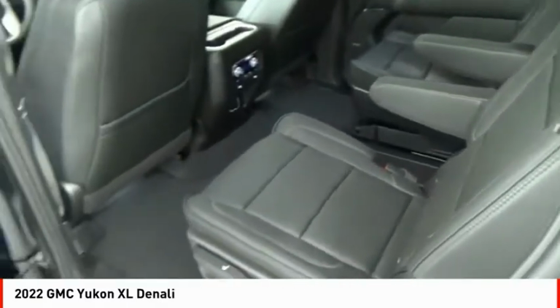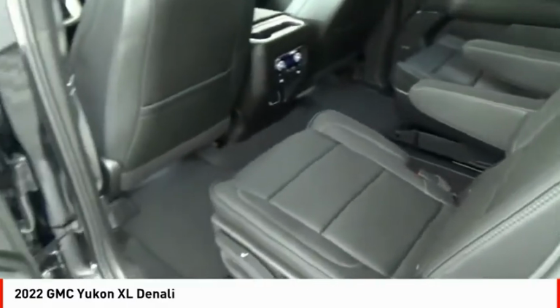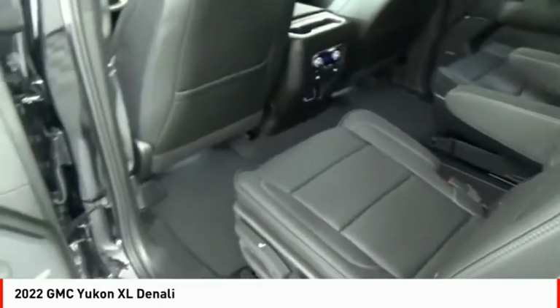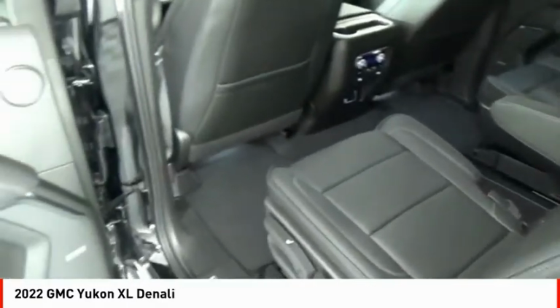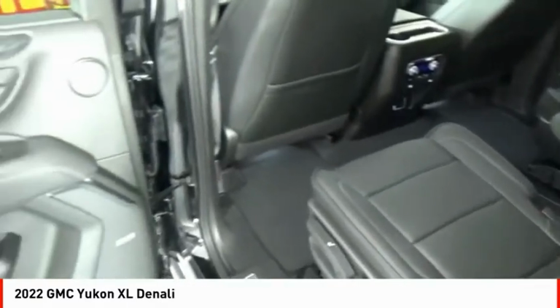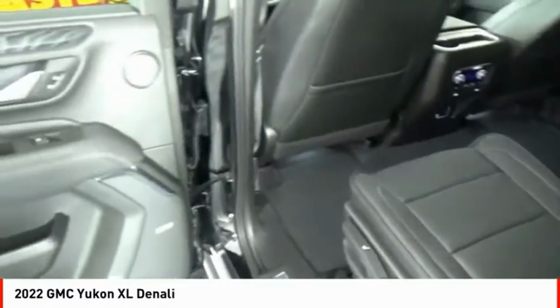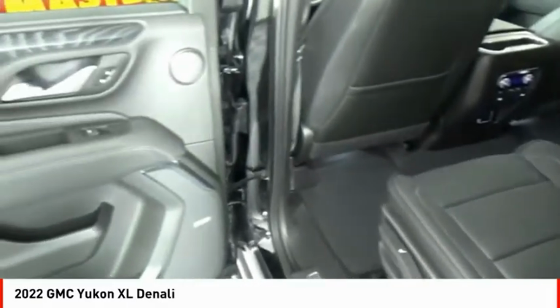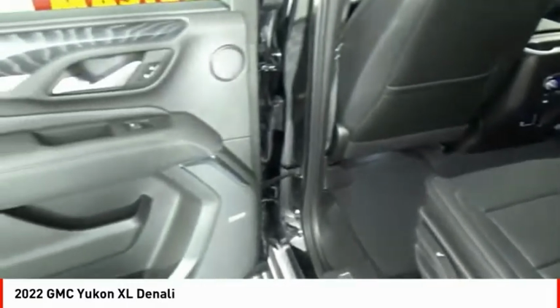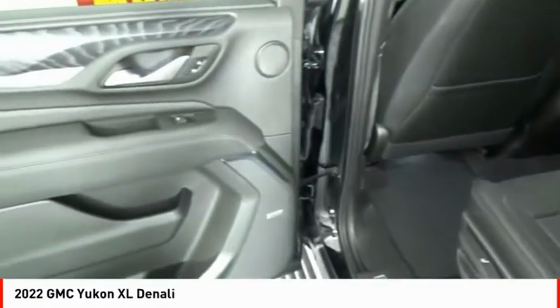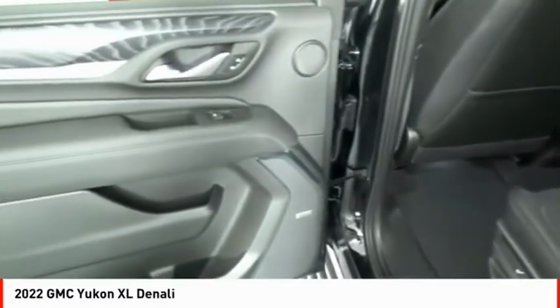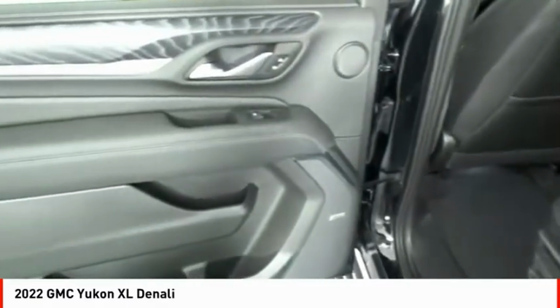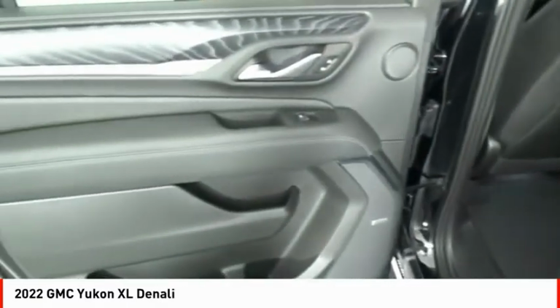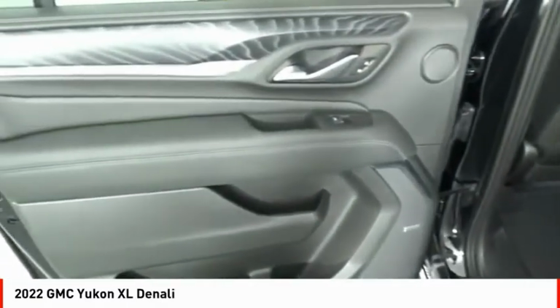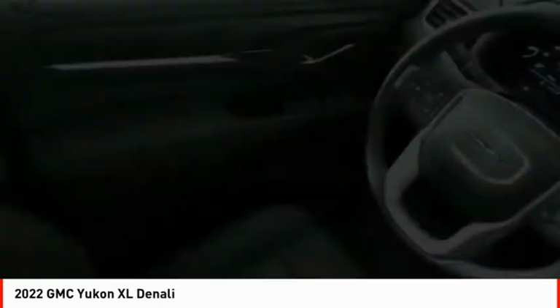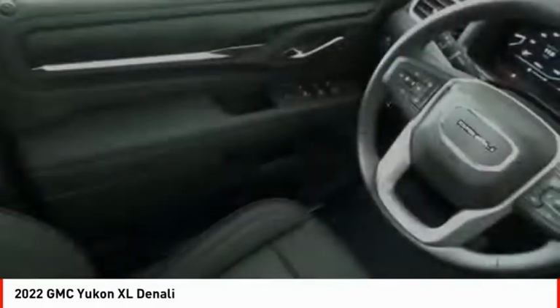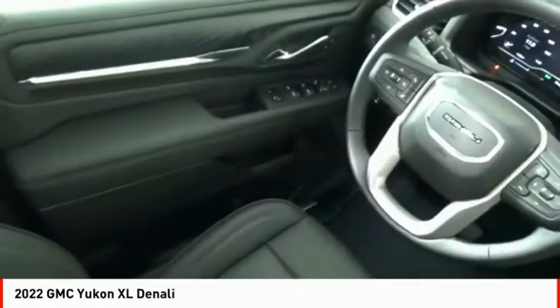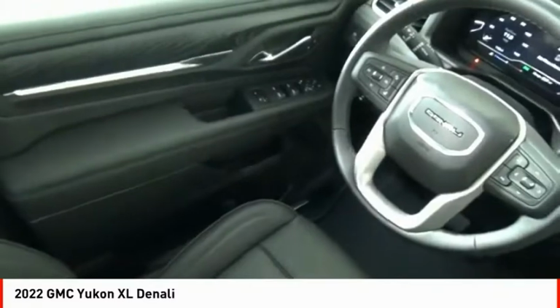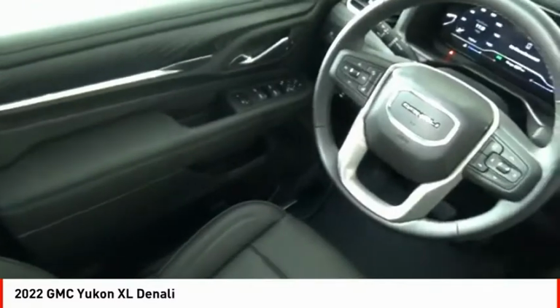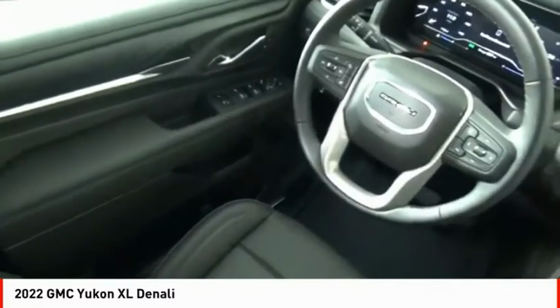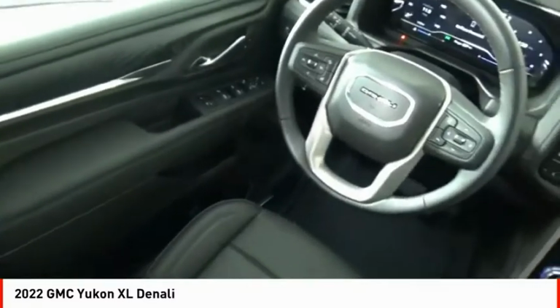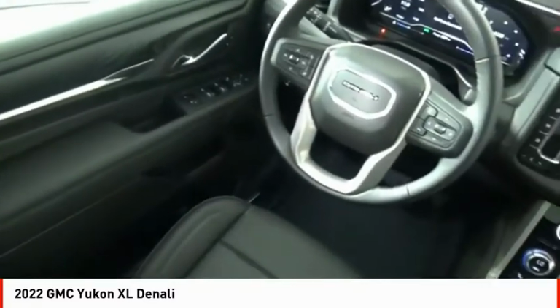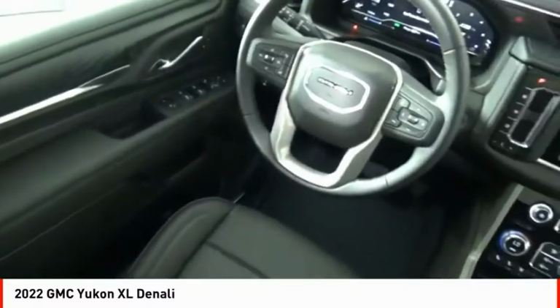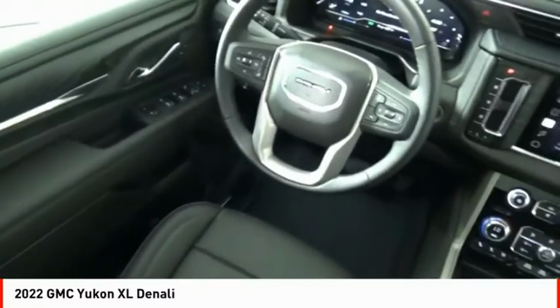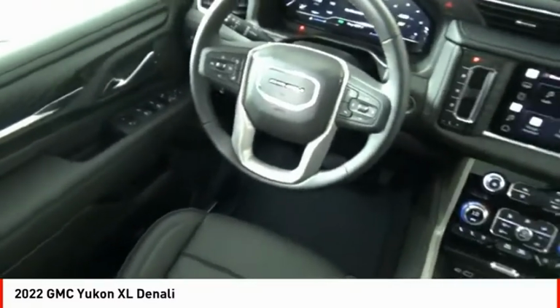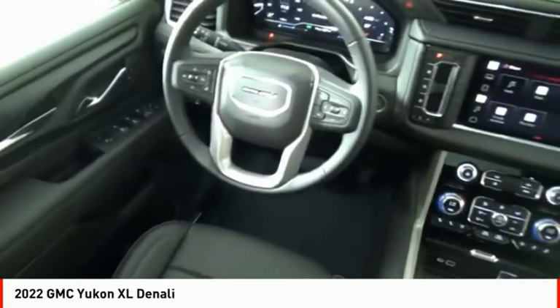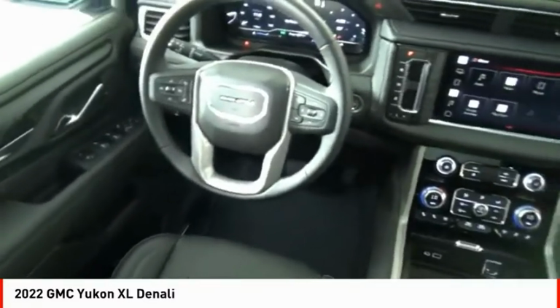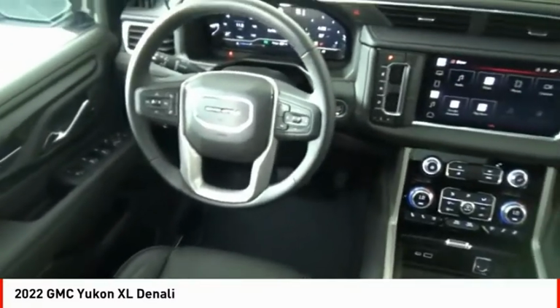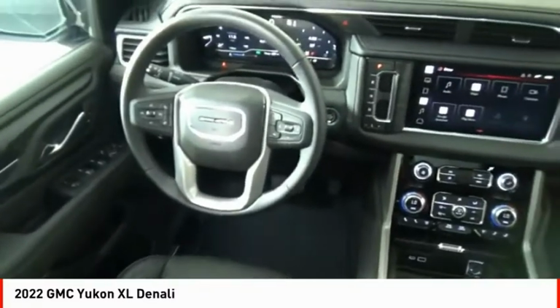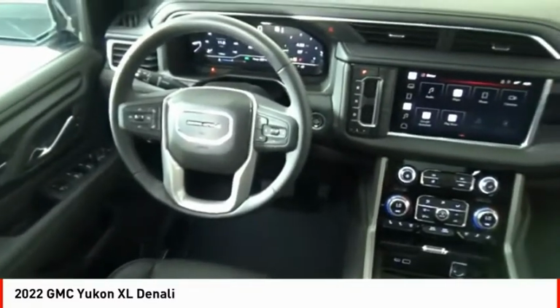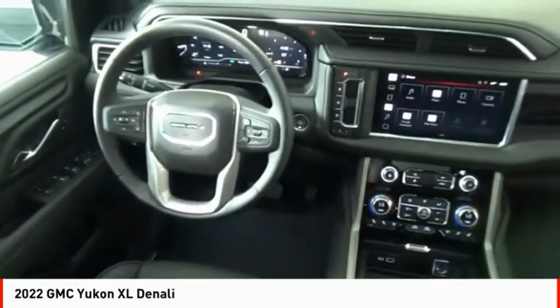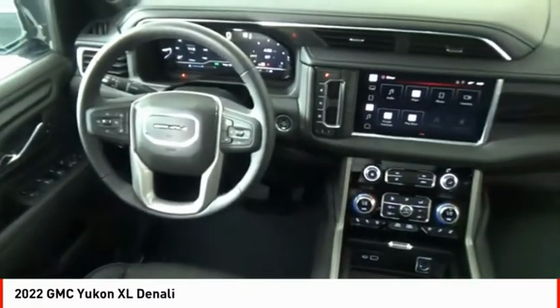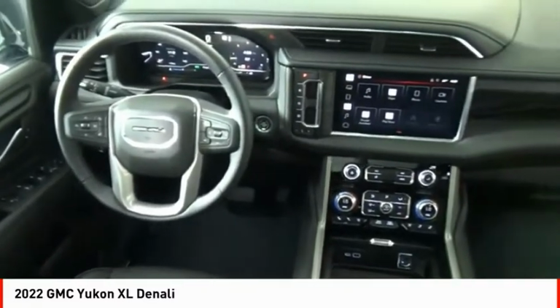Stability control, roll stability control, front suspension type: strut, auxiliary transmission fluid cooler.